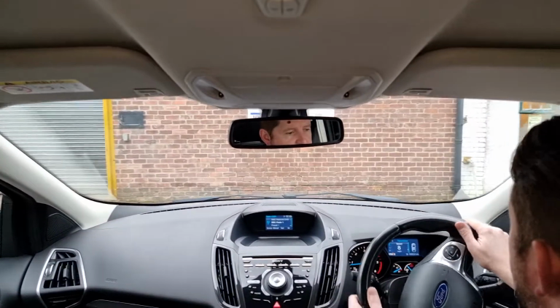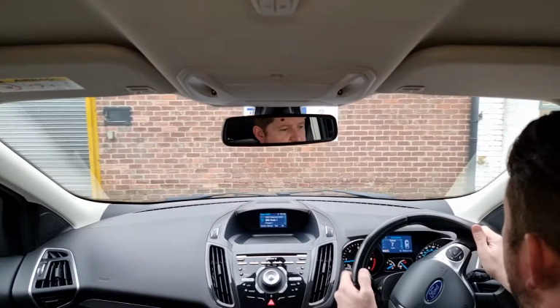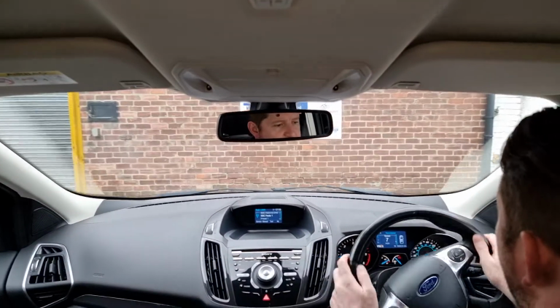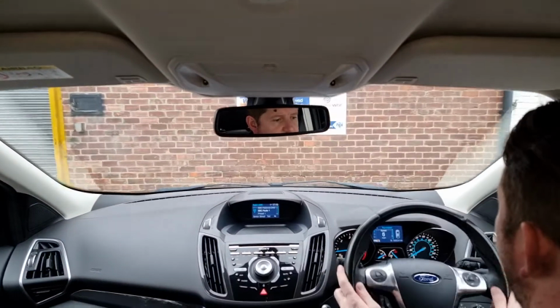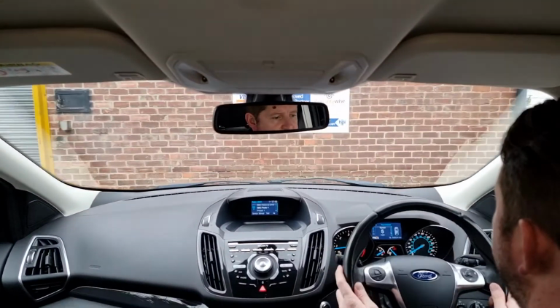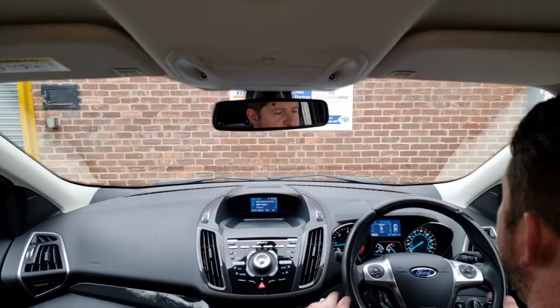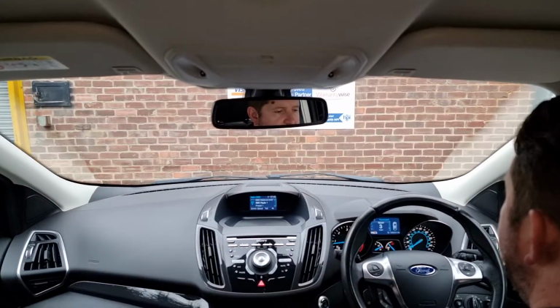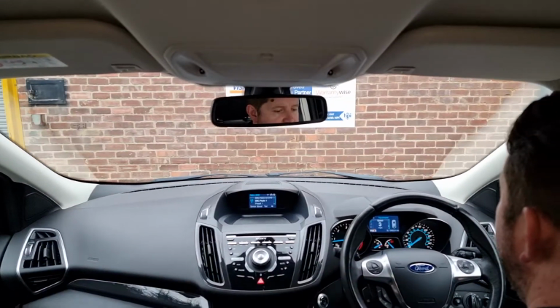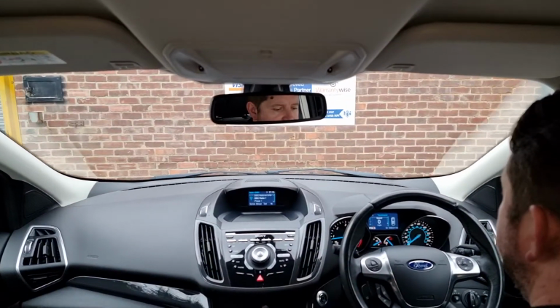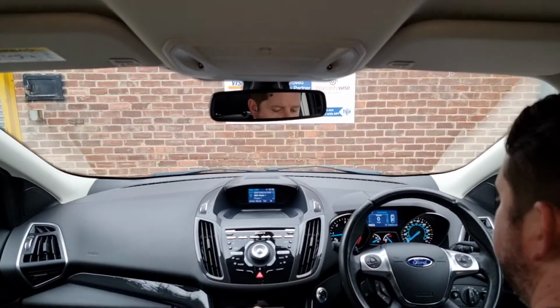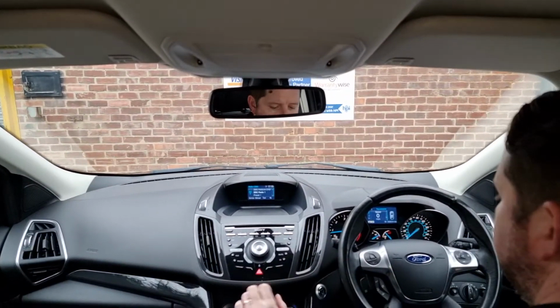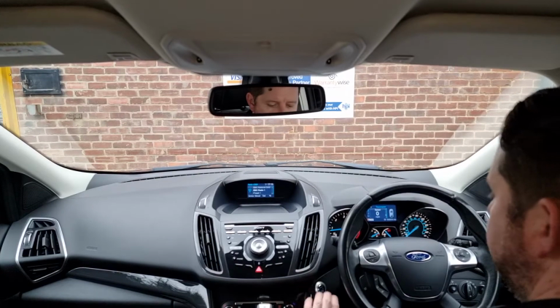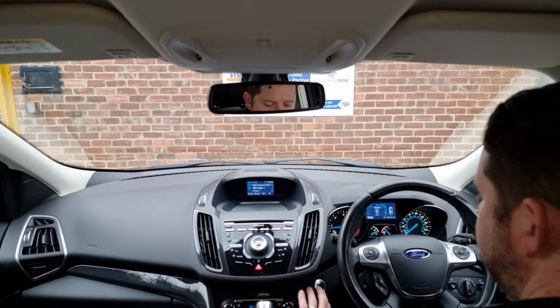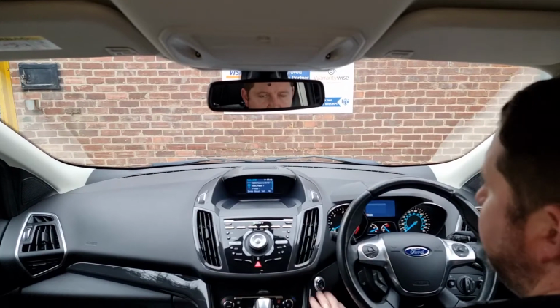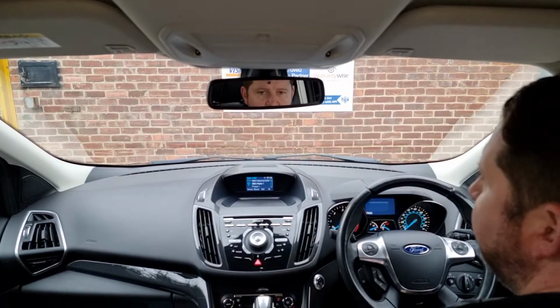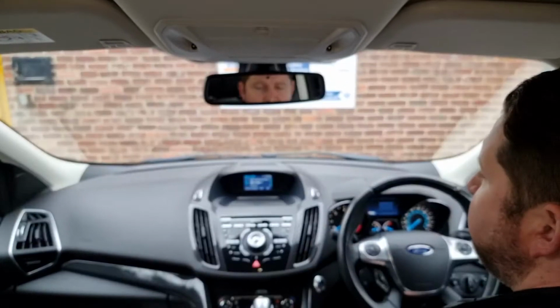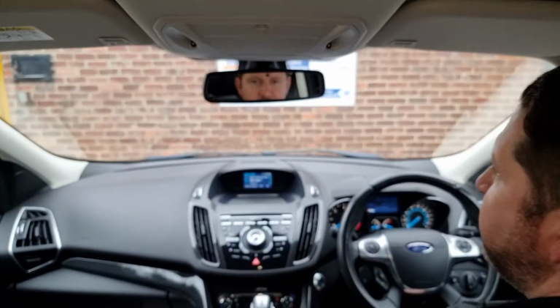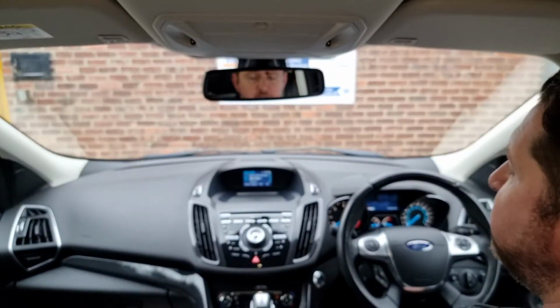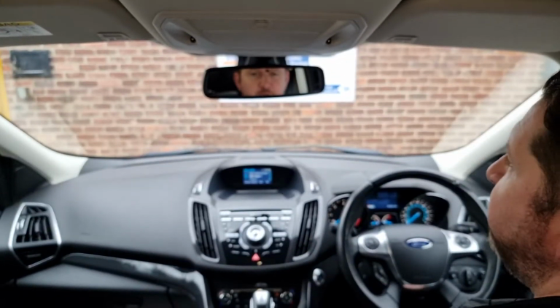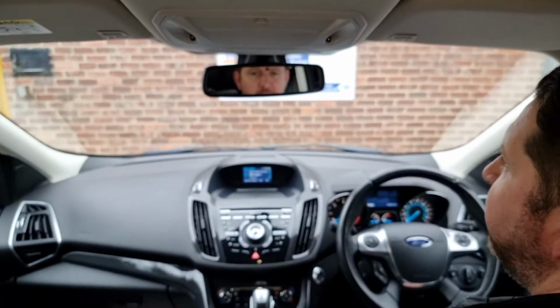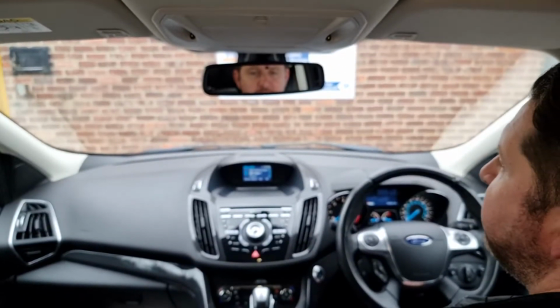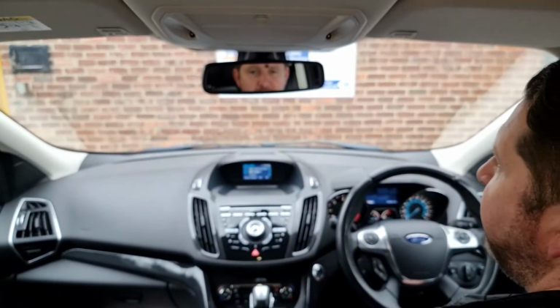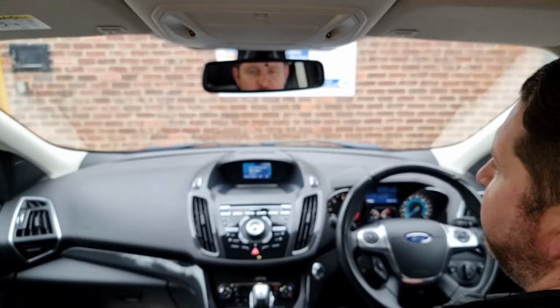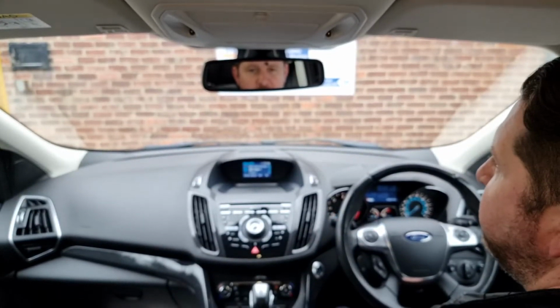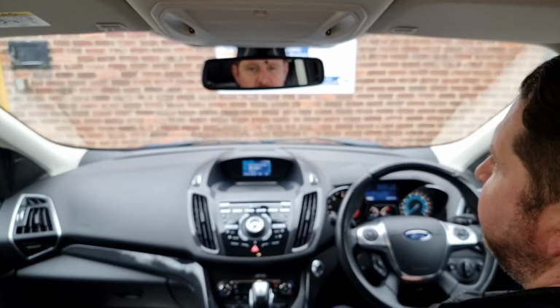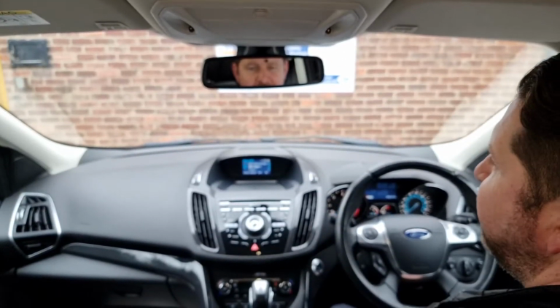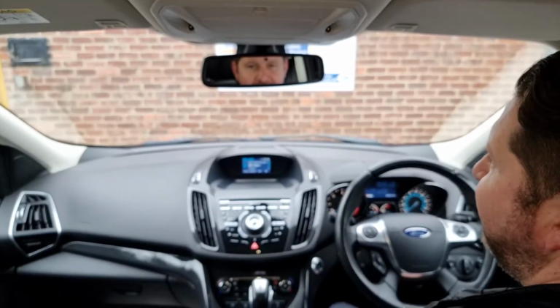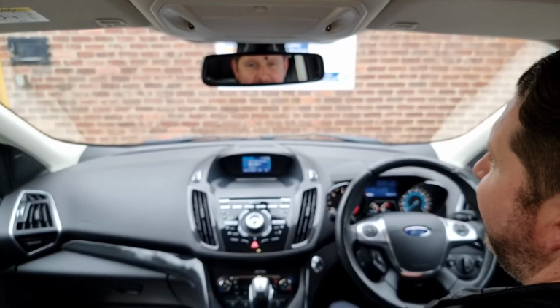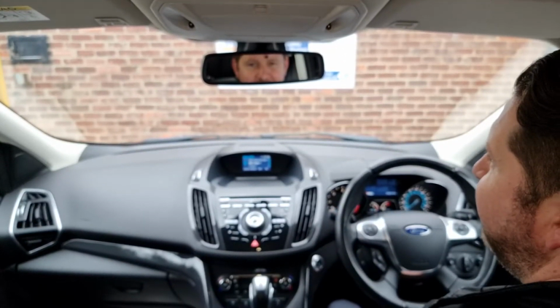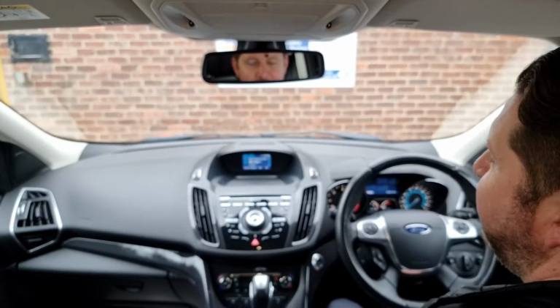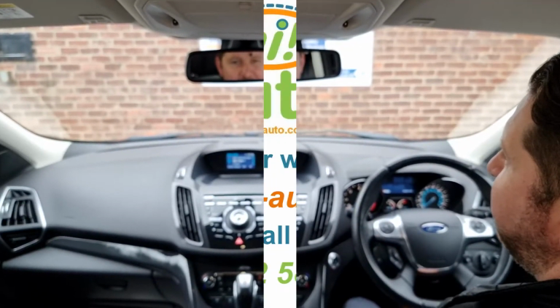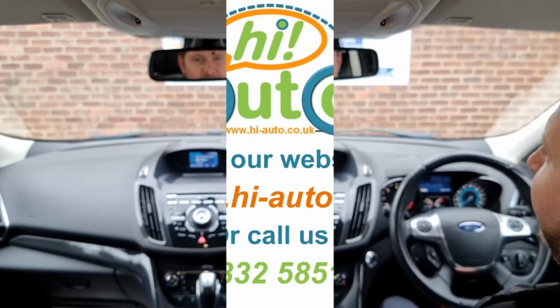Enjoy driving that — really lovely. I hope that's been useful for you. Thanks for watching. Take care and bye for now.